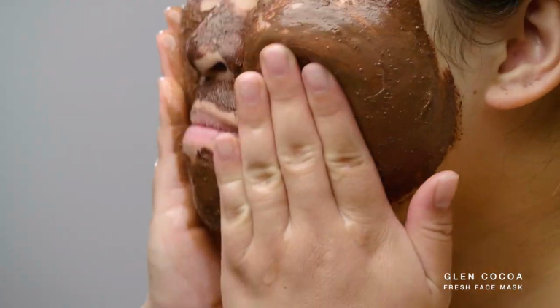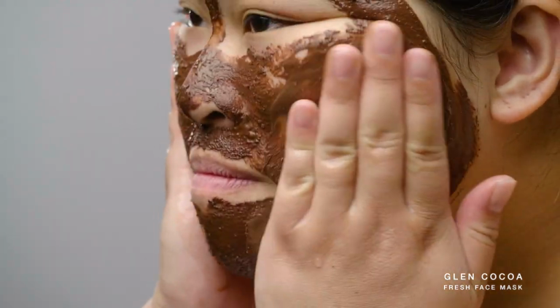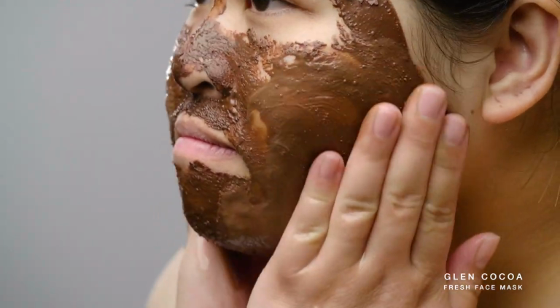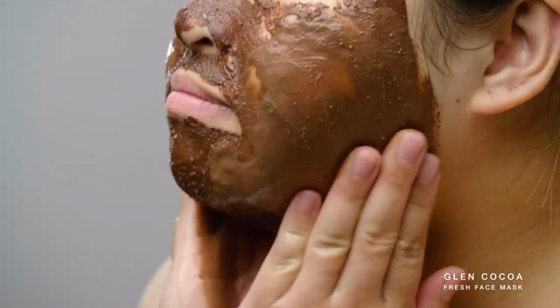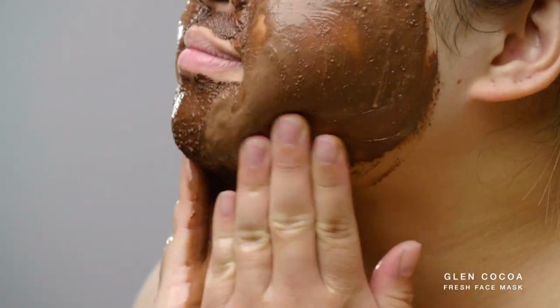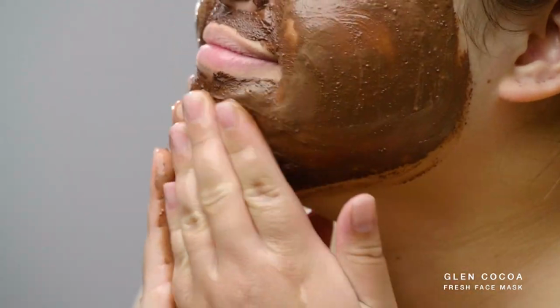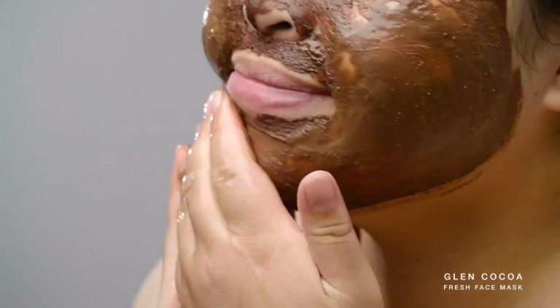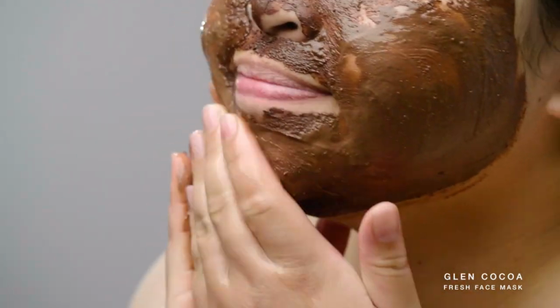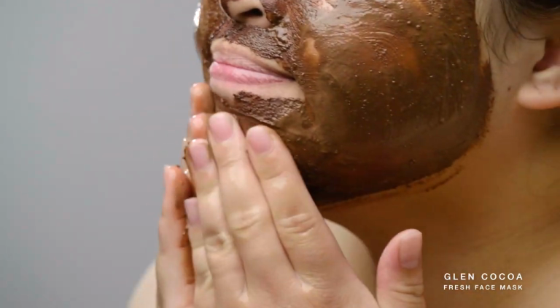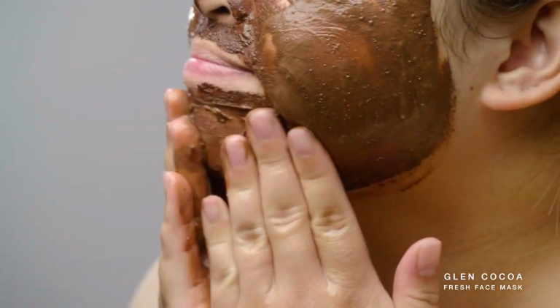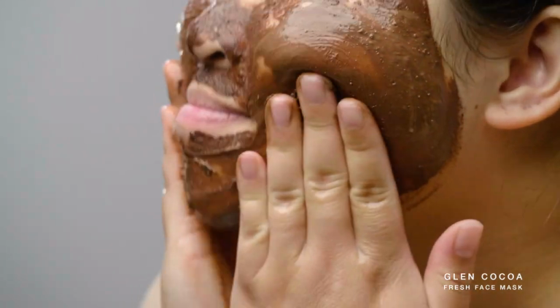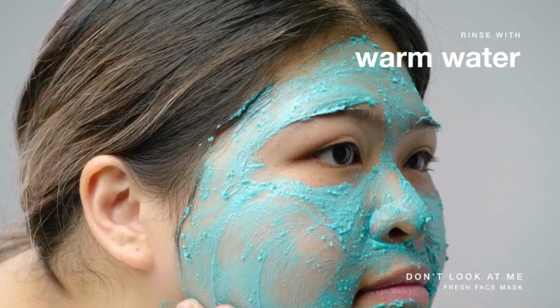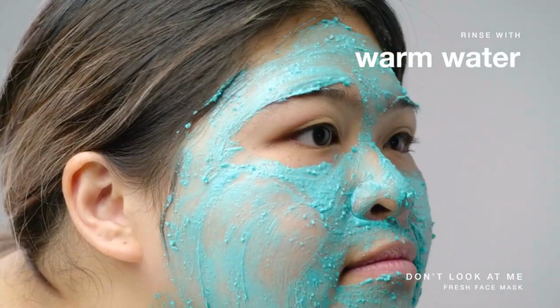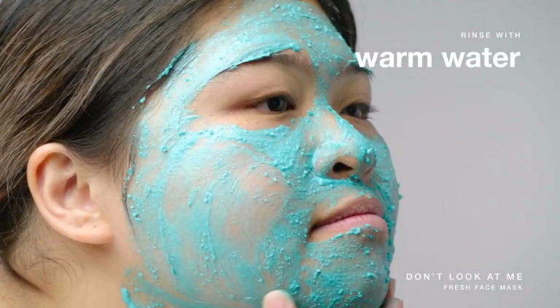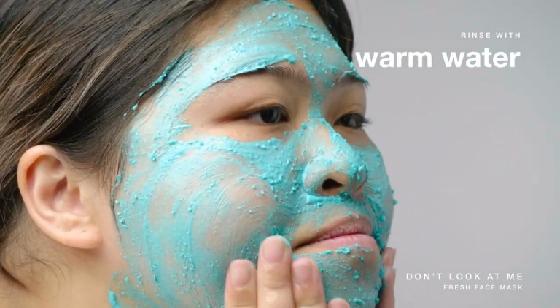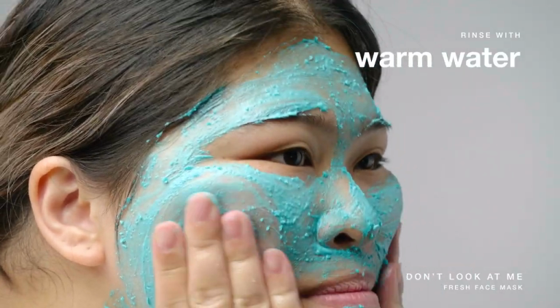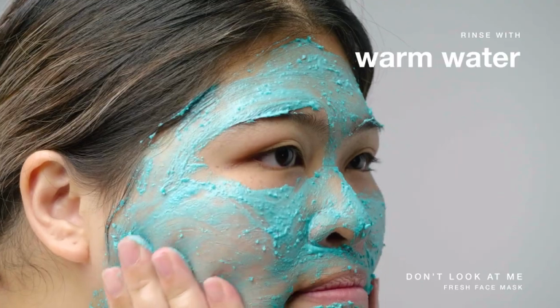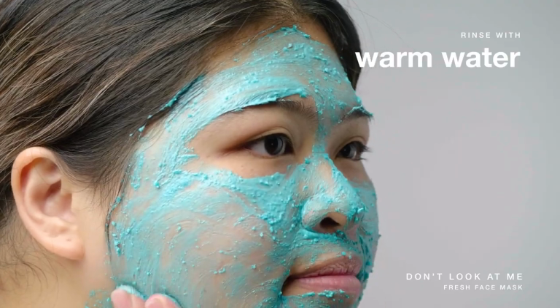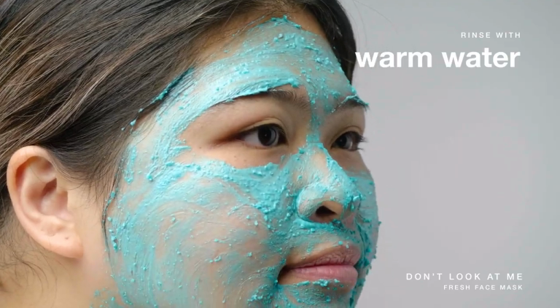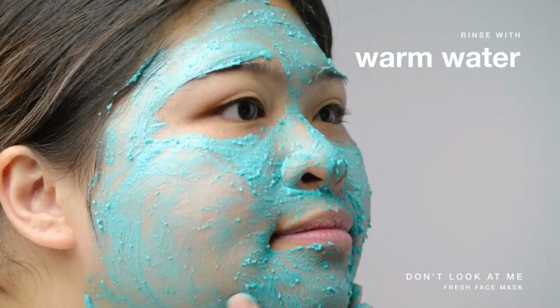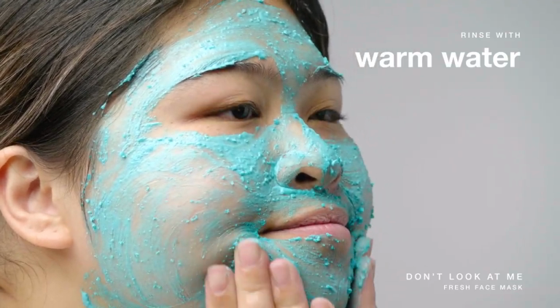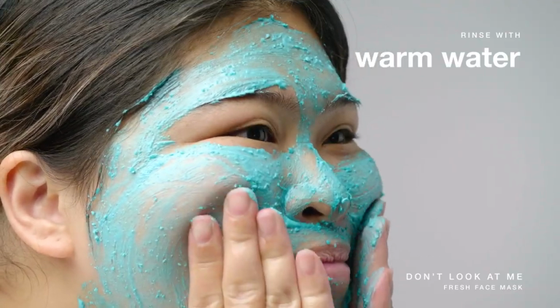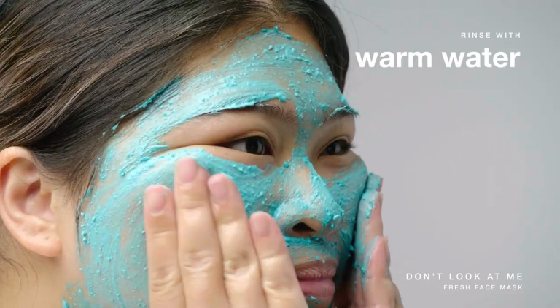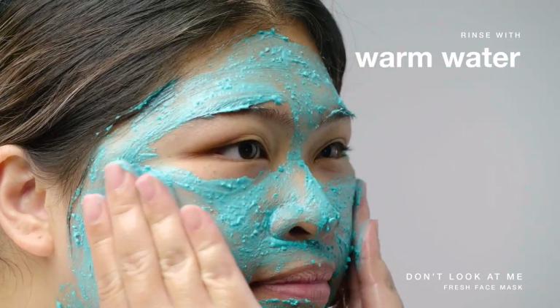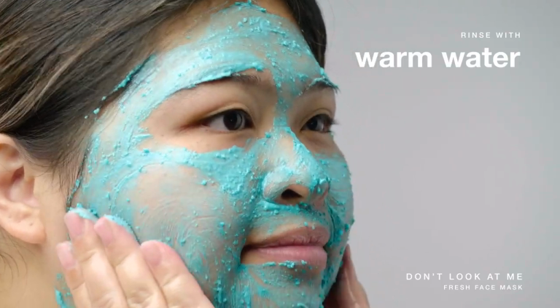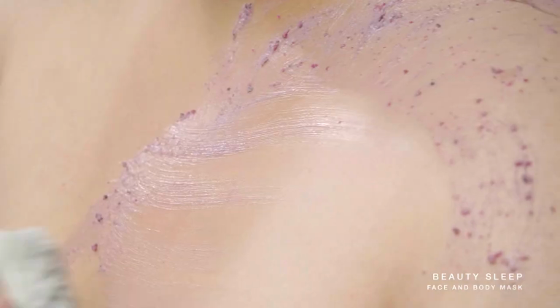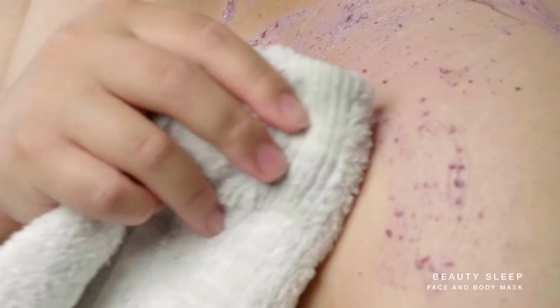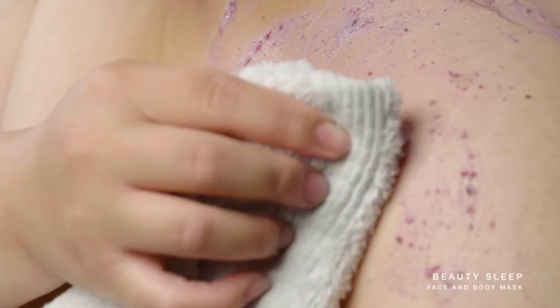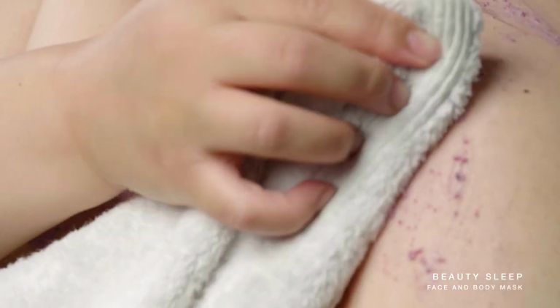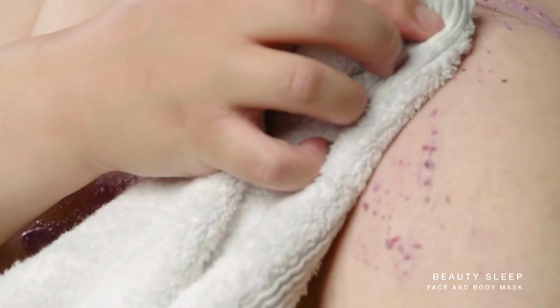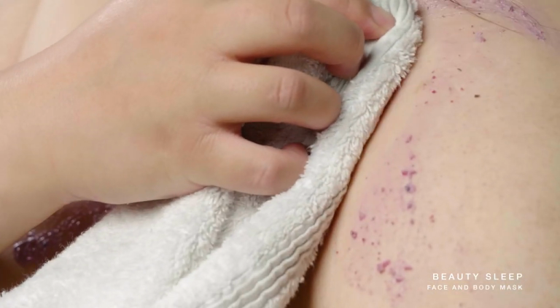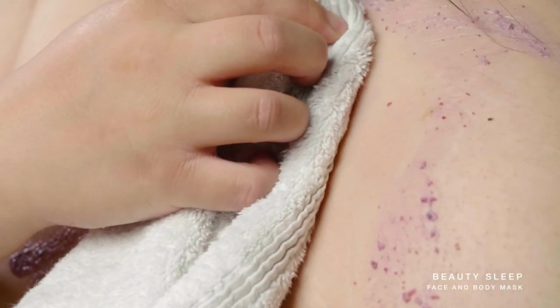Time's up, time to rinse. Using warm water, gently massage your skin as you remove your mask, then pat dry.